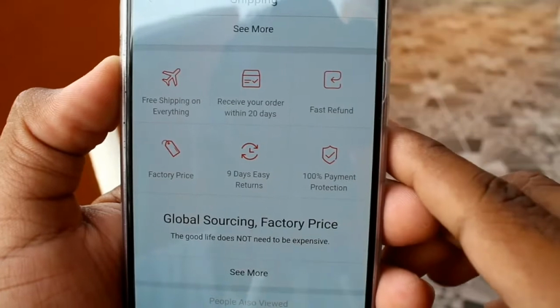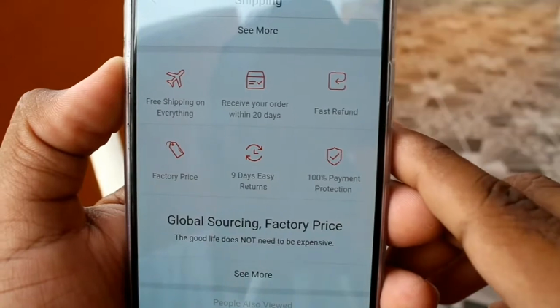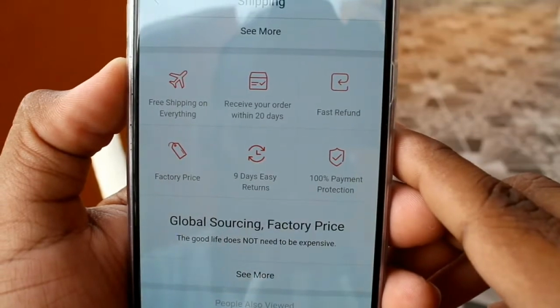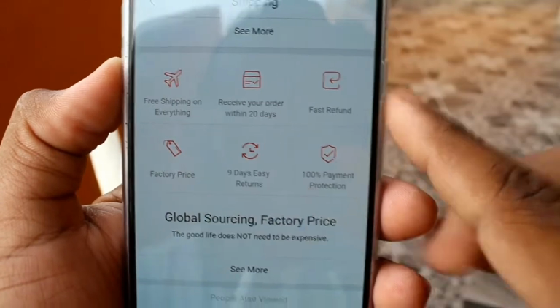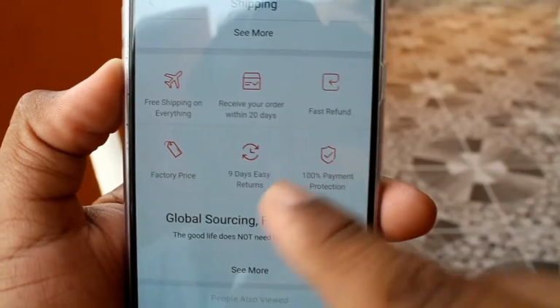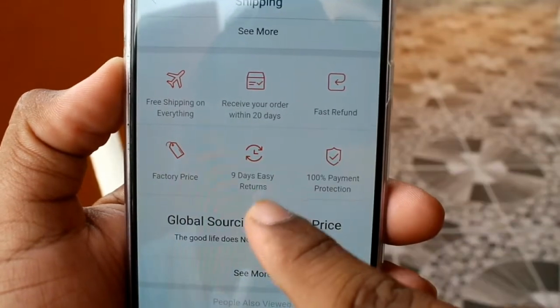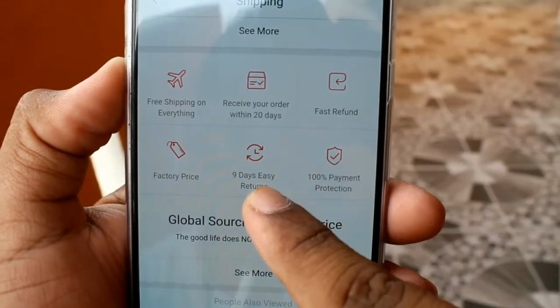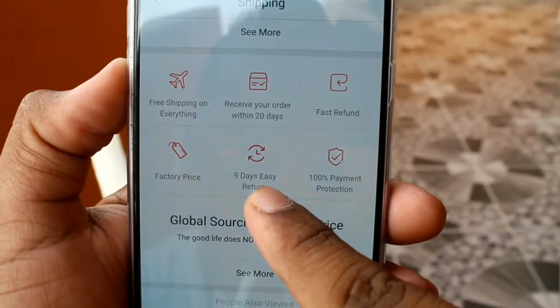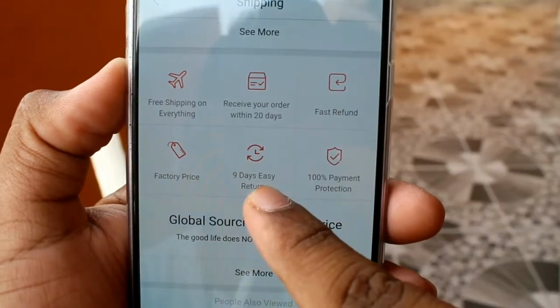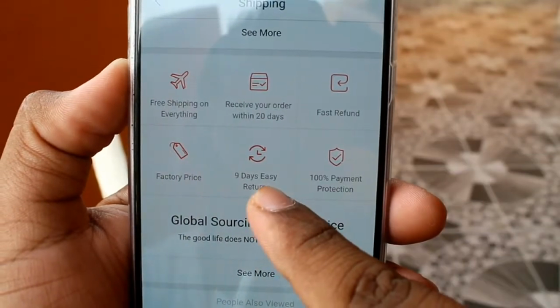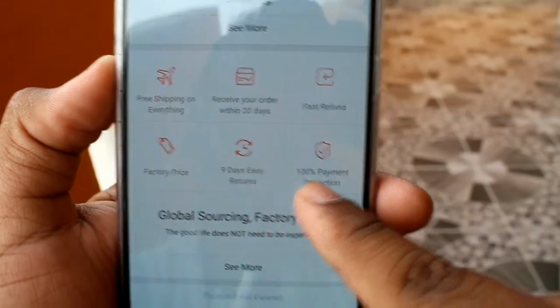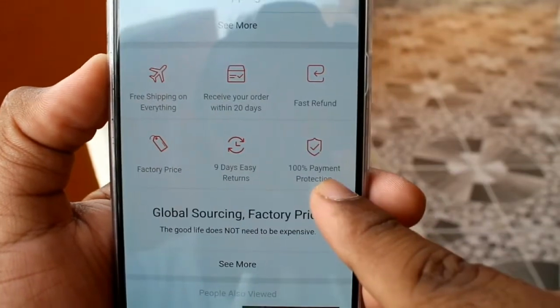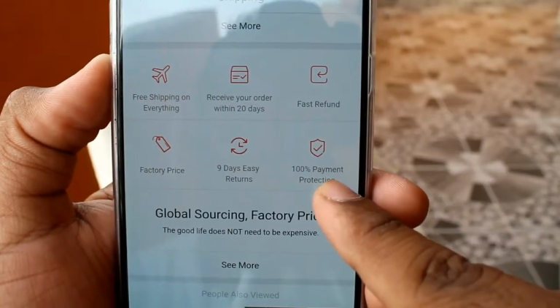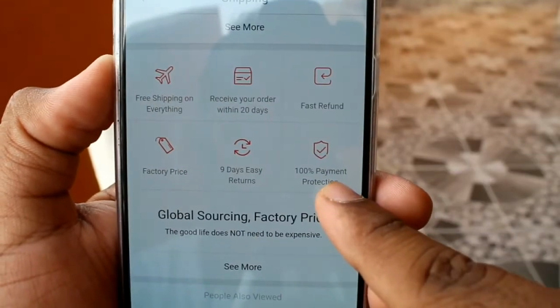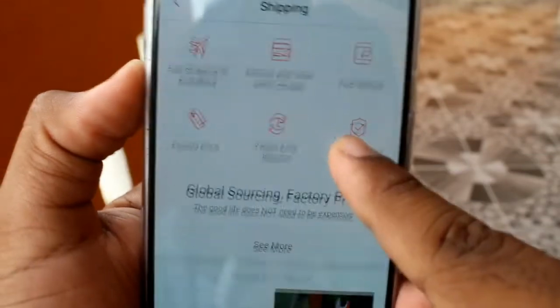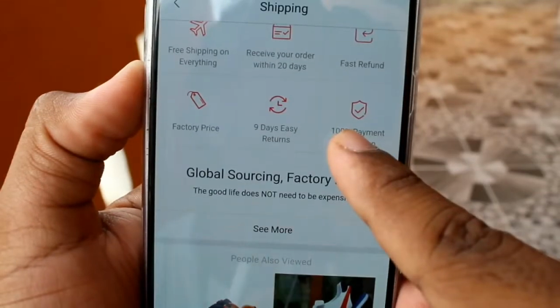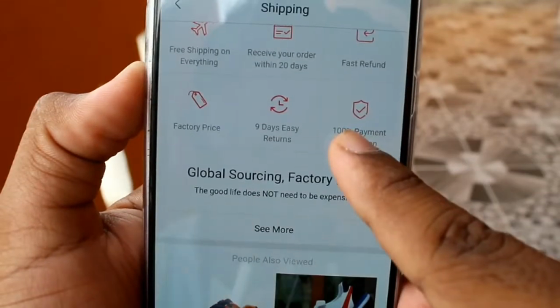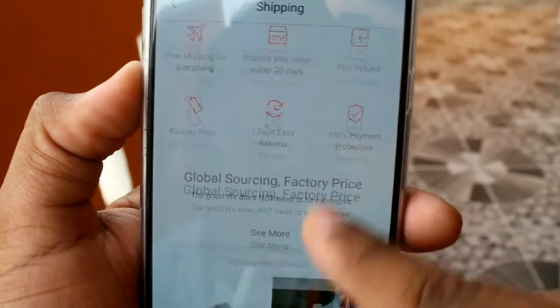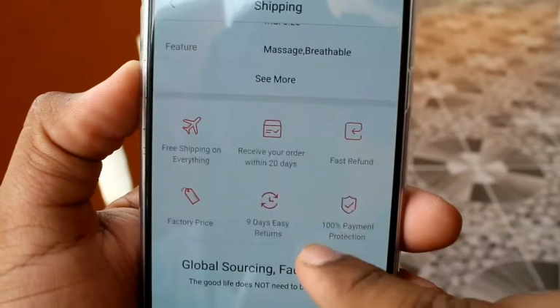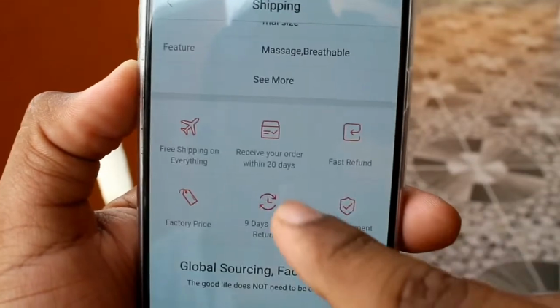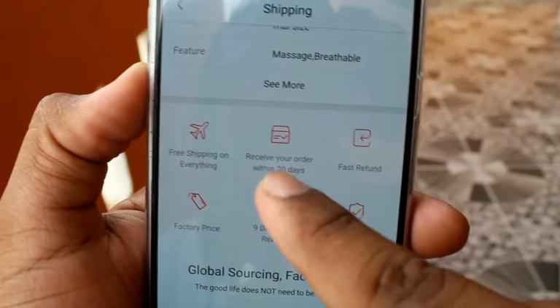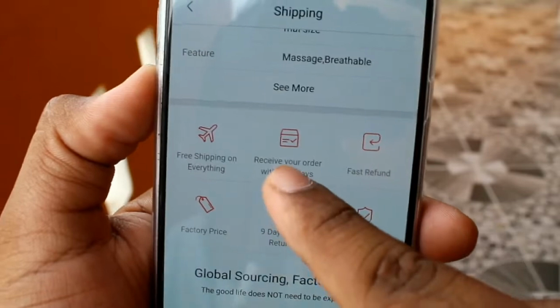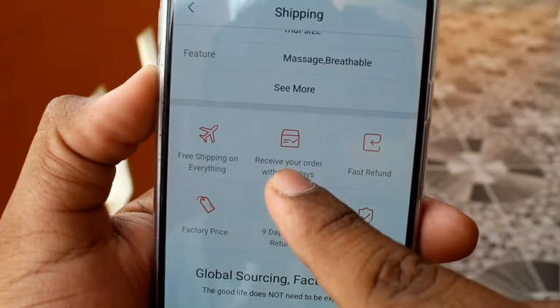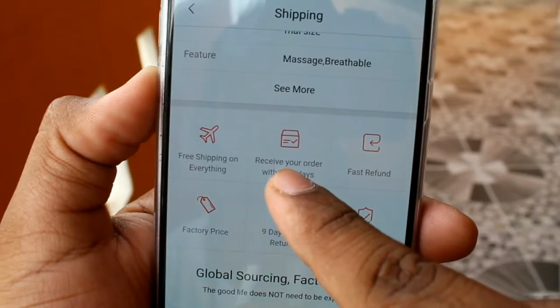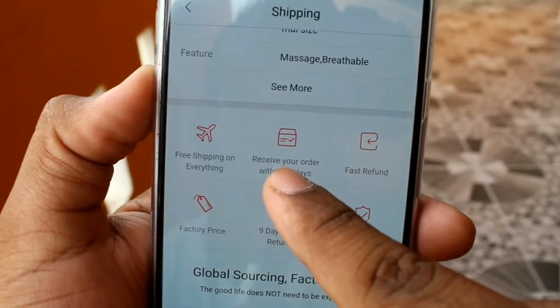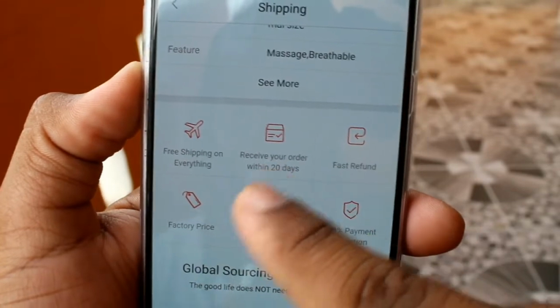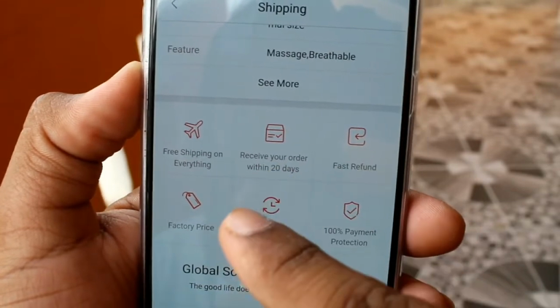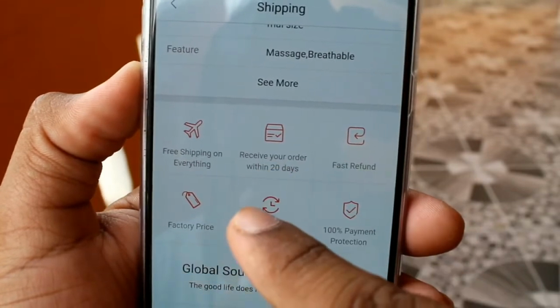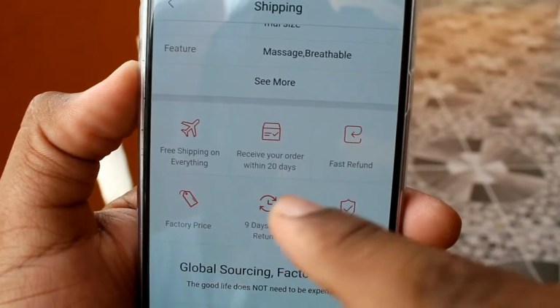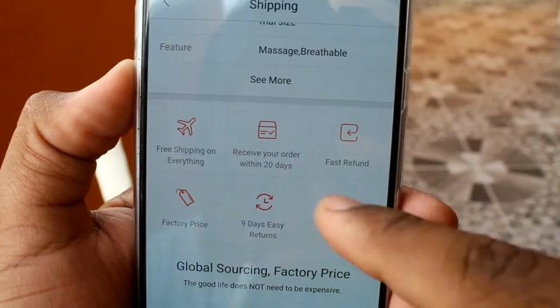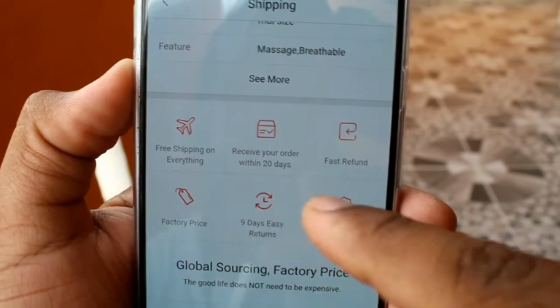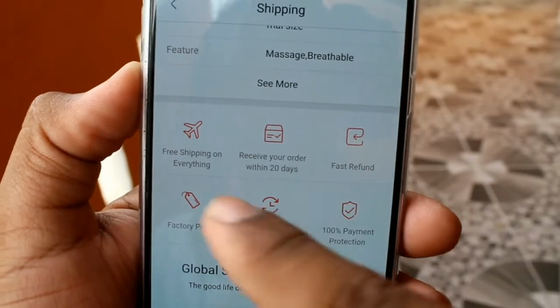If you see the comments, you will see: 9-day easy return policies, 100% payment protection. Receive your orders within 20 days.